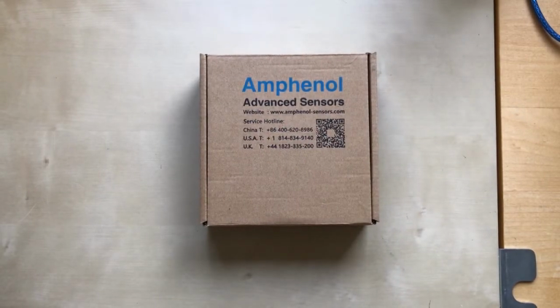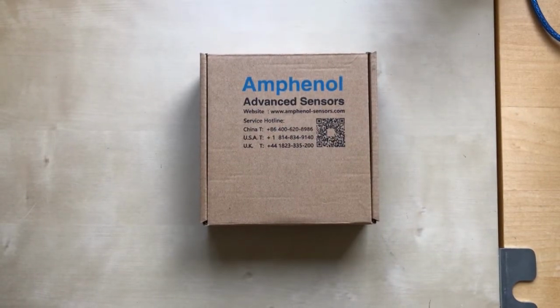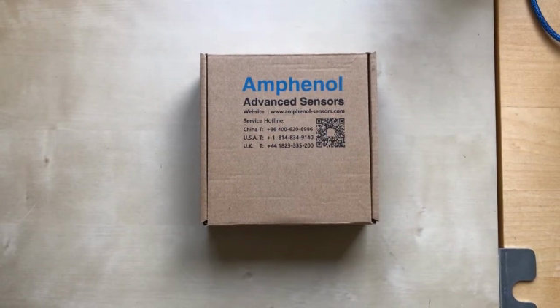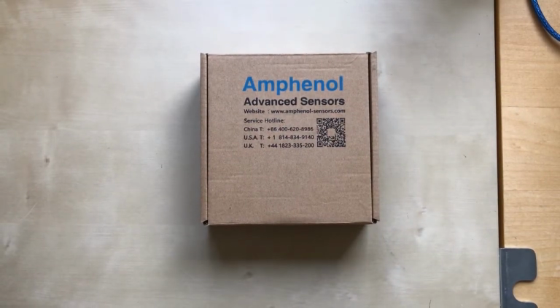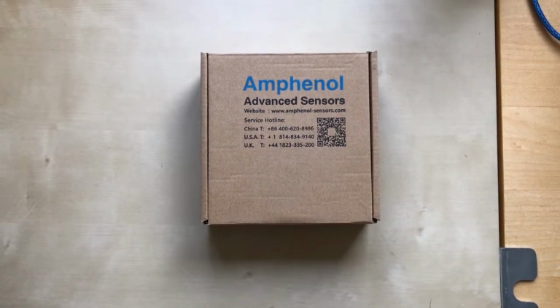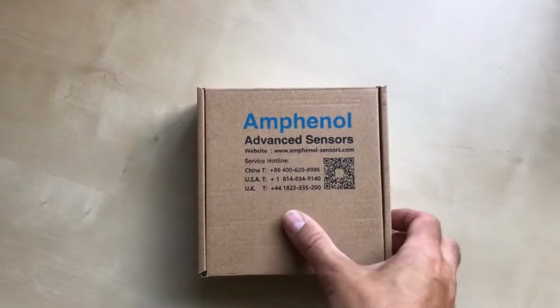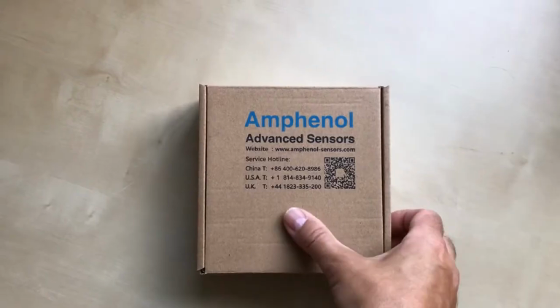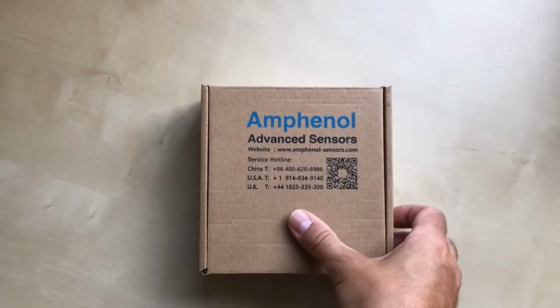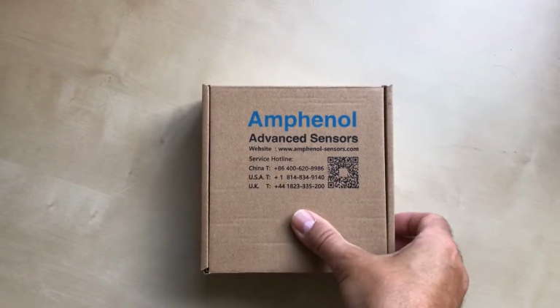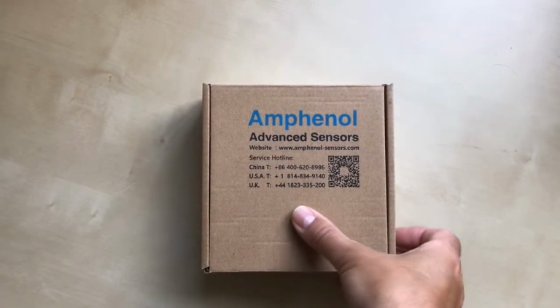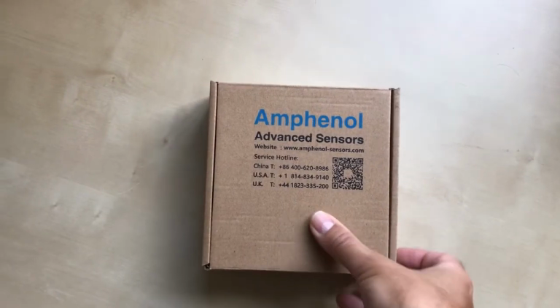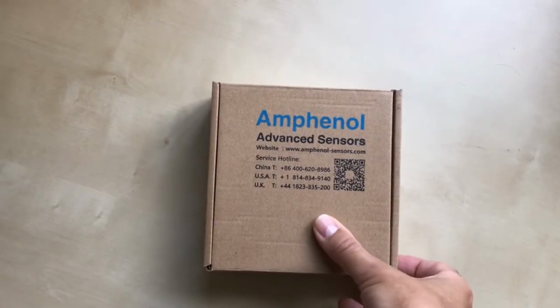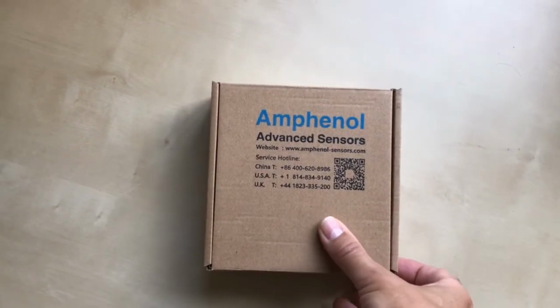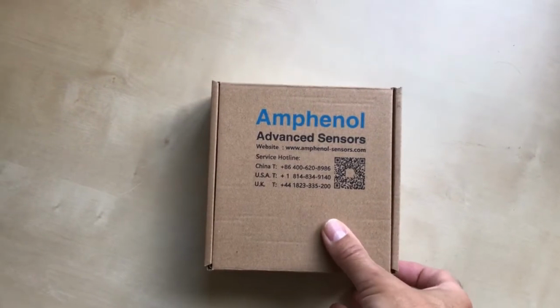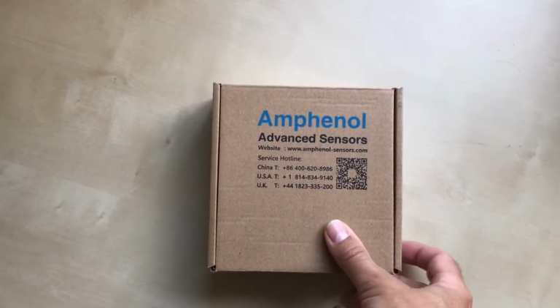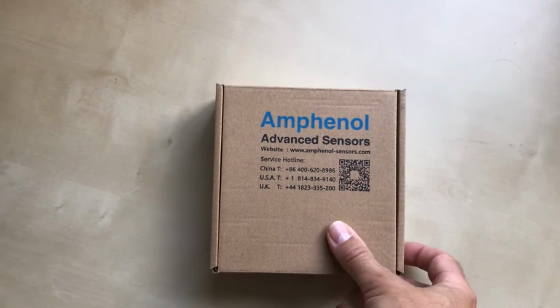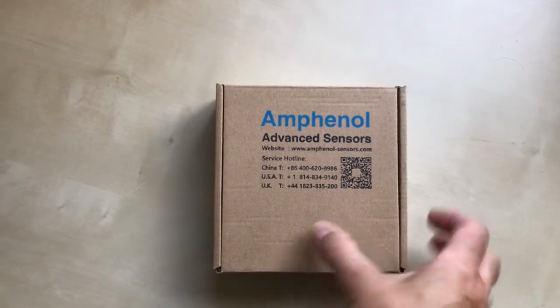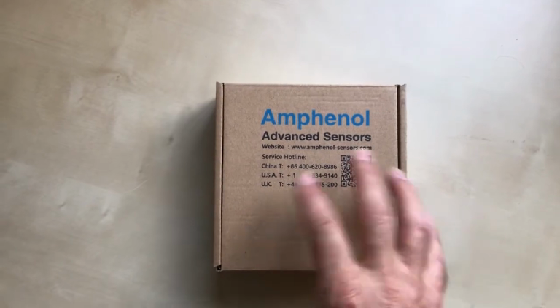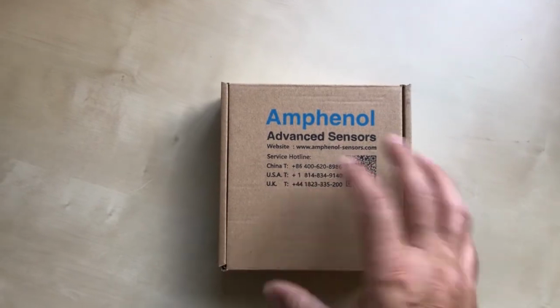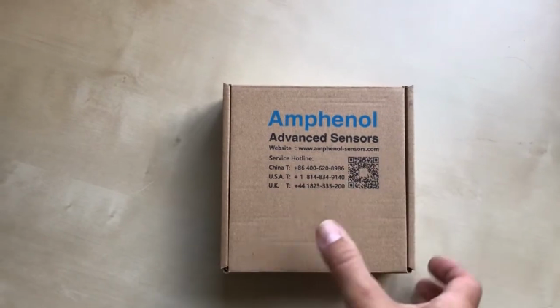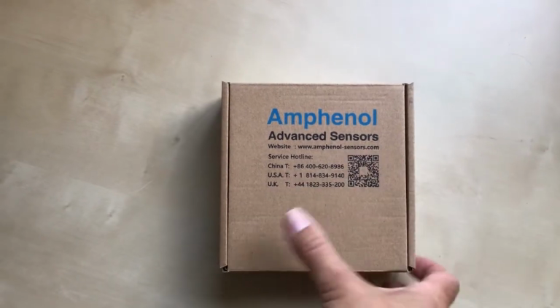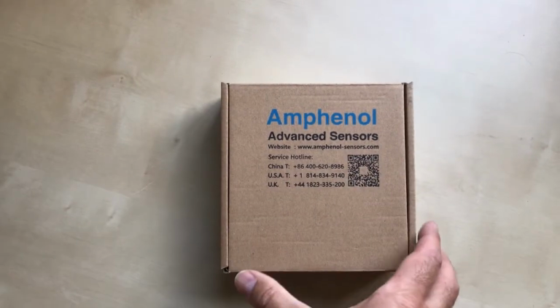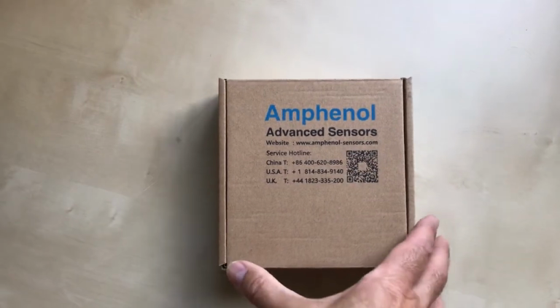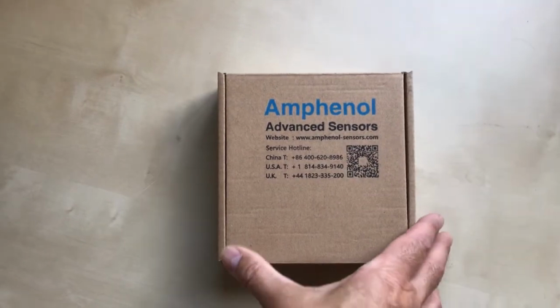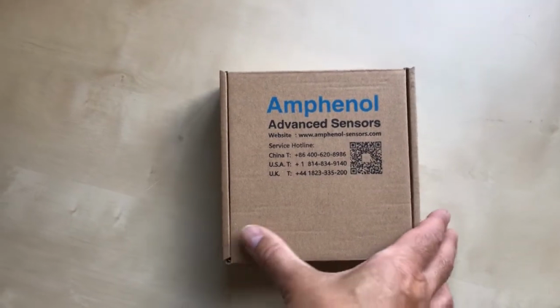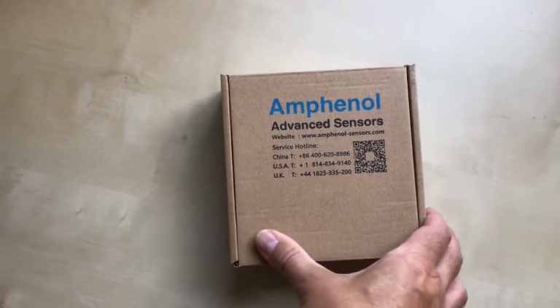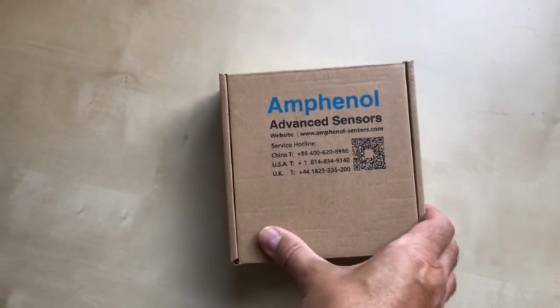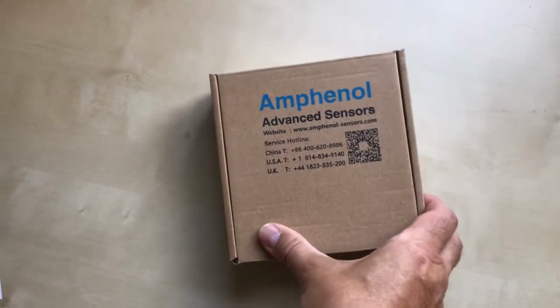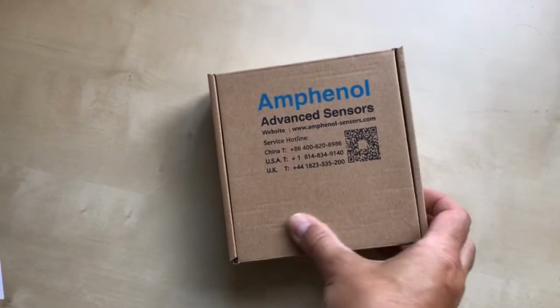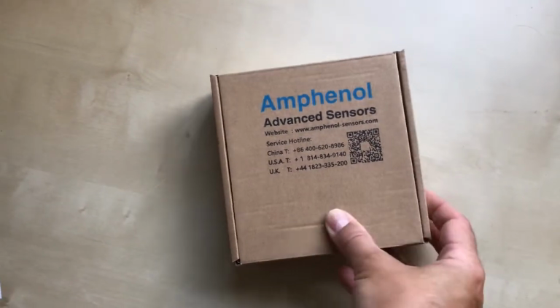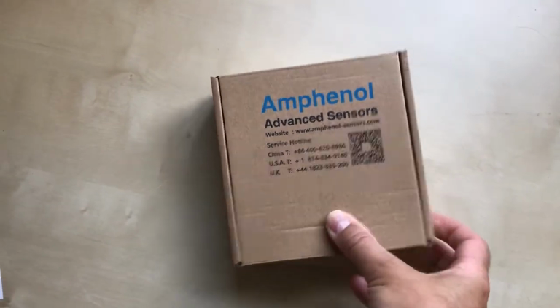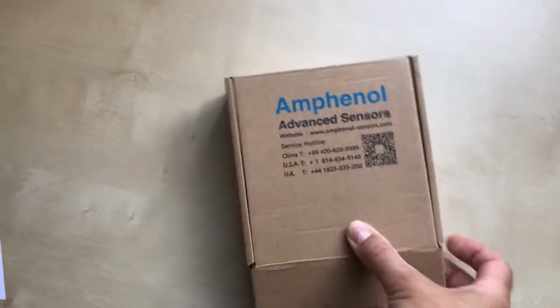This is a 90-second preview of the Amphenol Advanced Sensors Laser Dust Evaluation Kit.